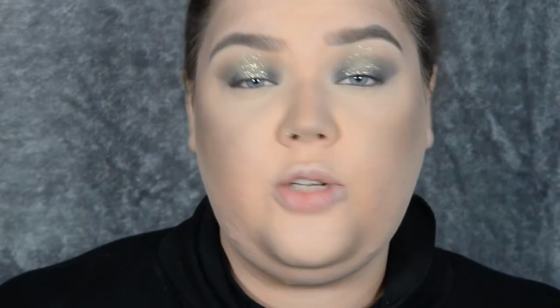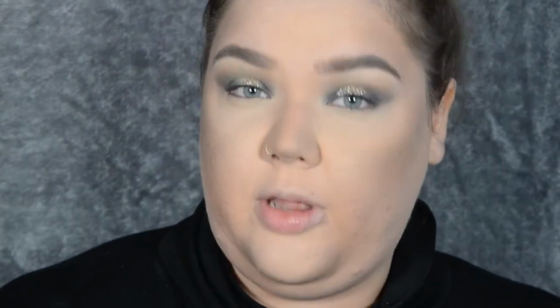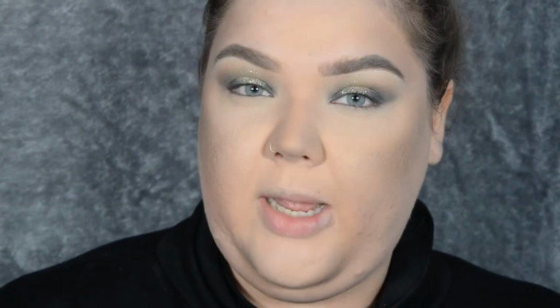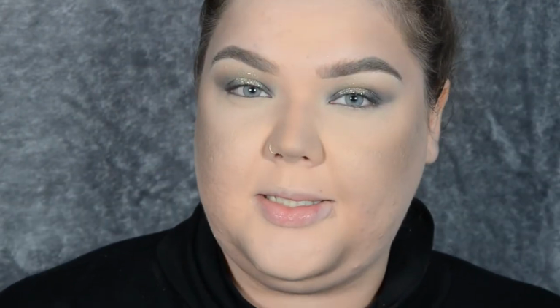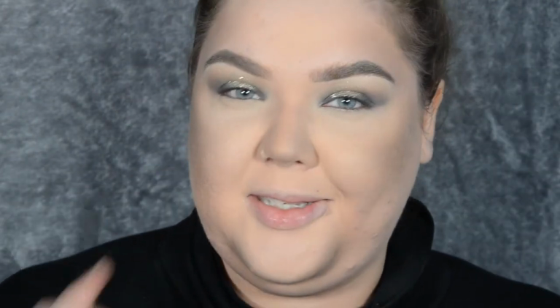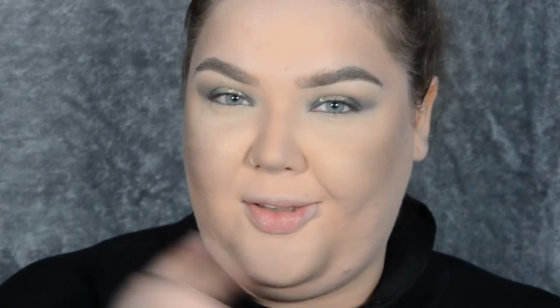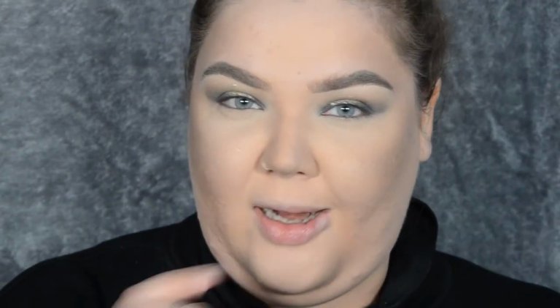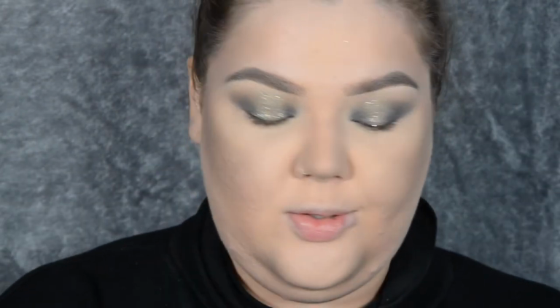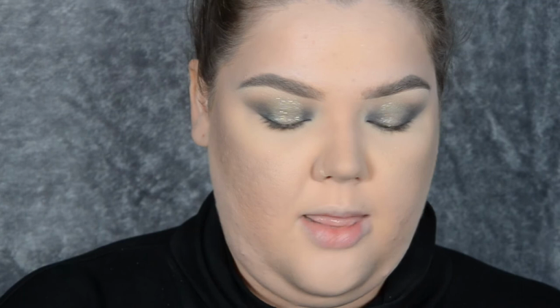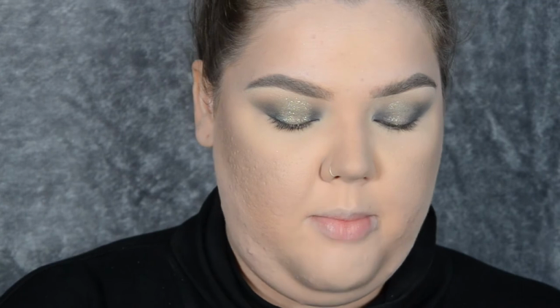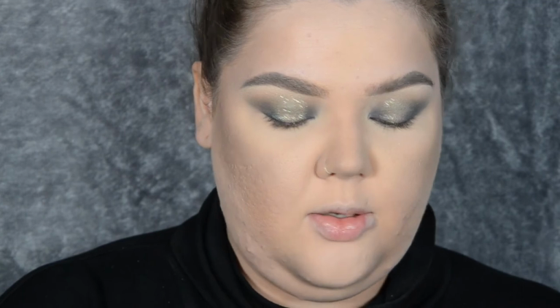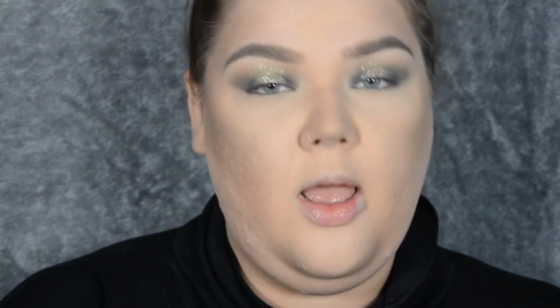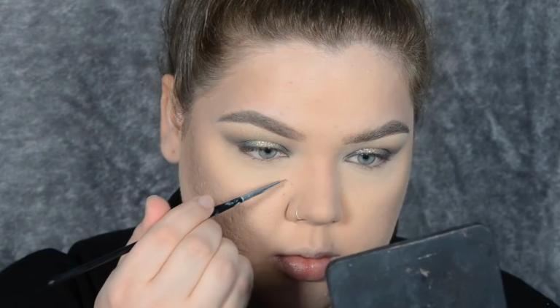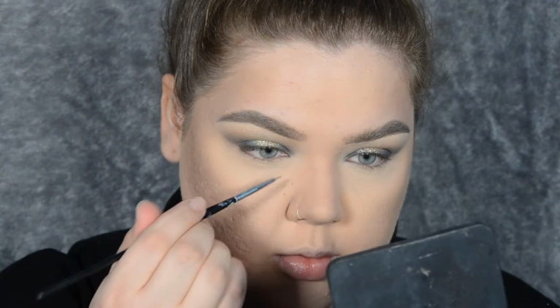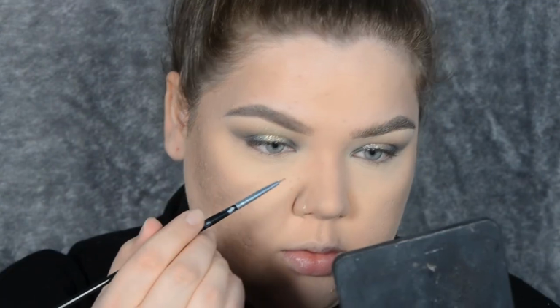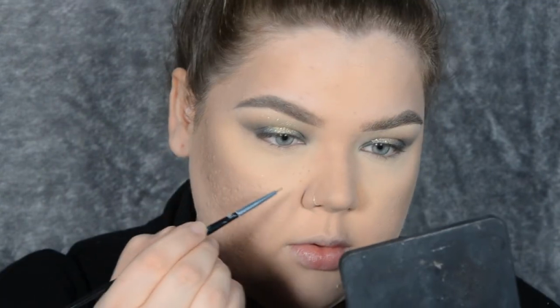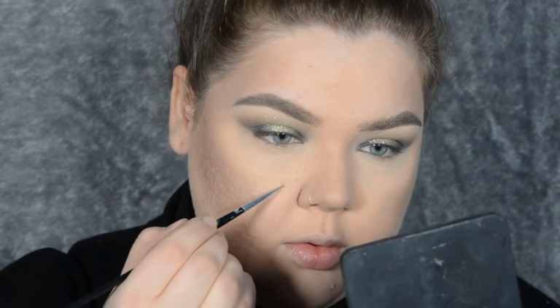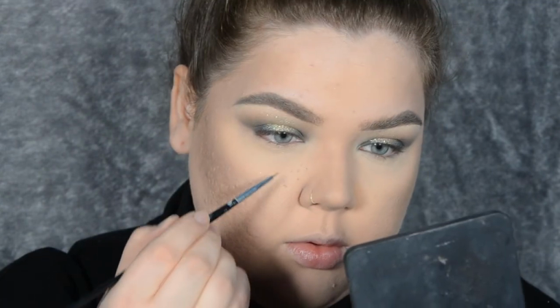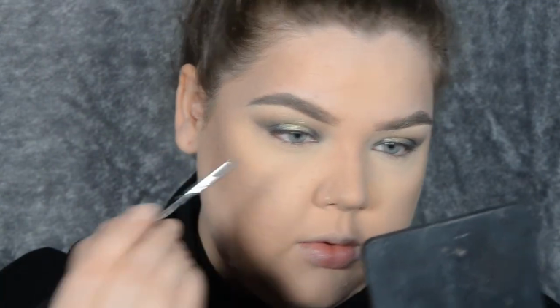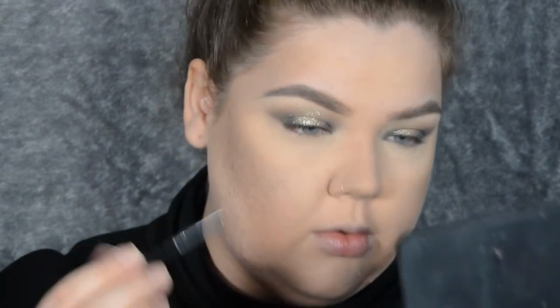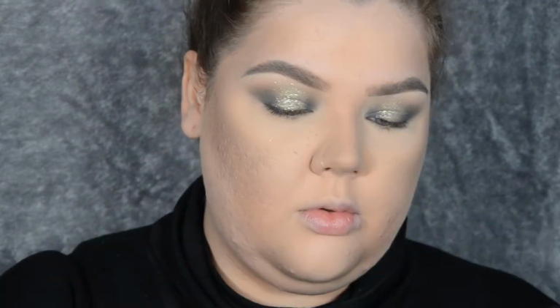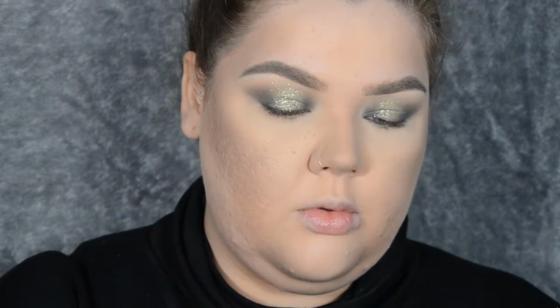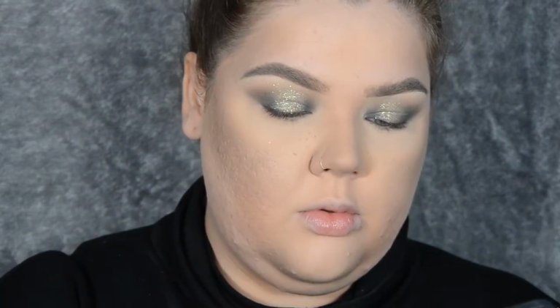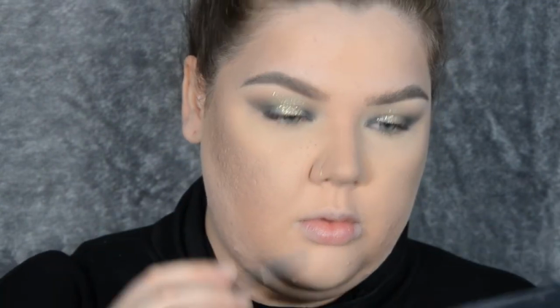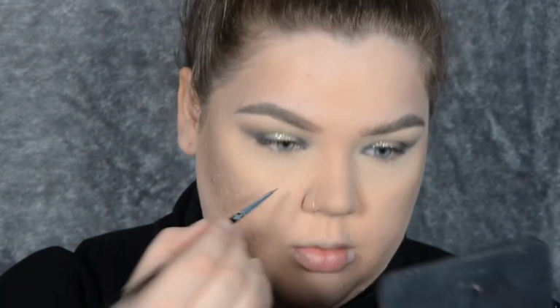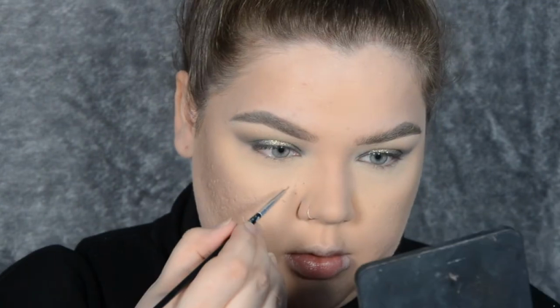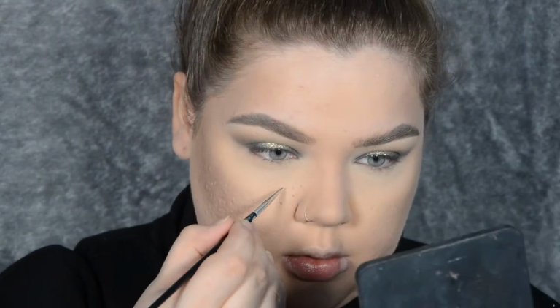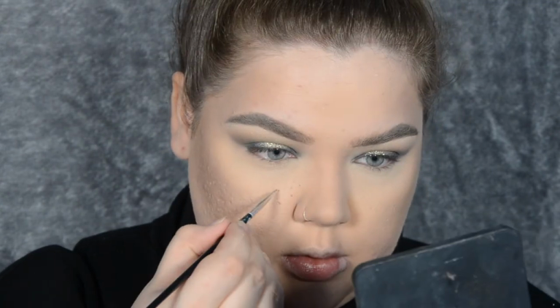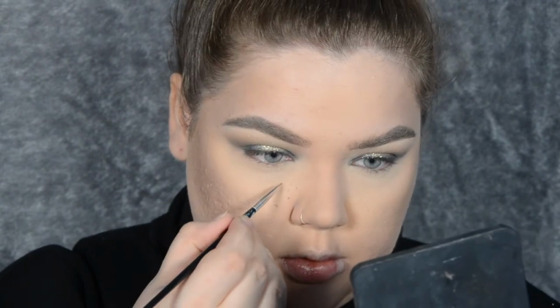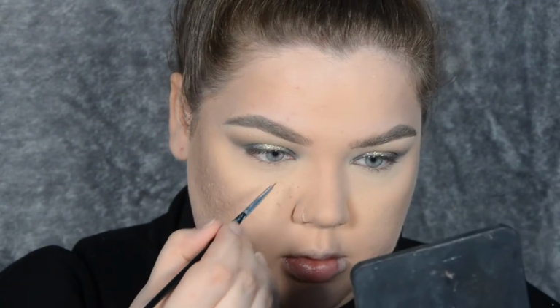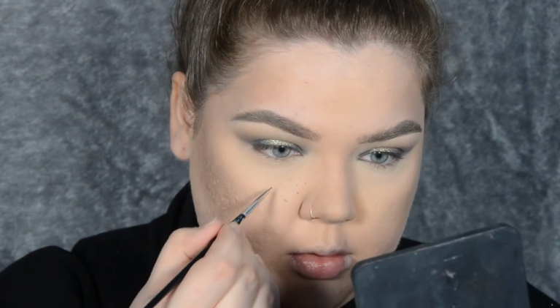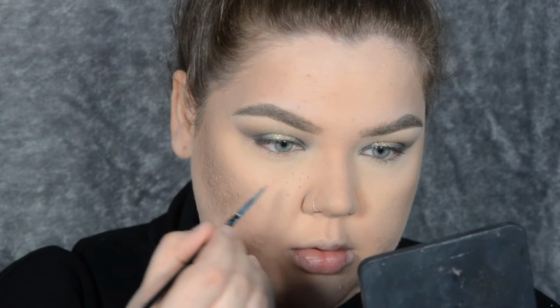The final touch for the base is freckles in the middle. For that I'm going to use a Jeffree Star Posh Spice liquid lipstick — you don't need many, just a couple.